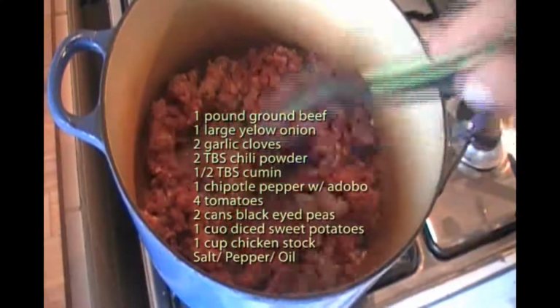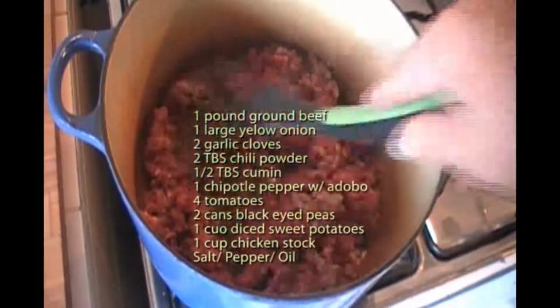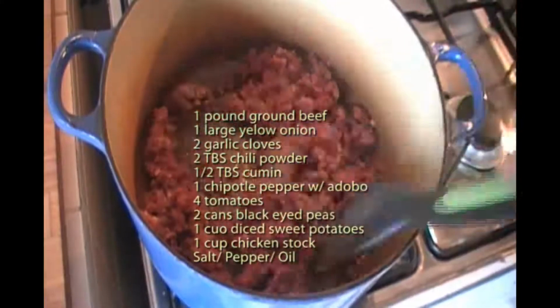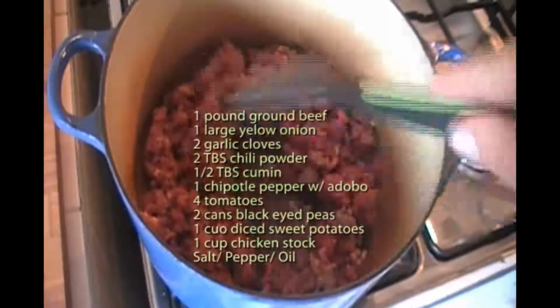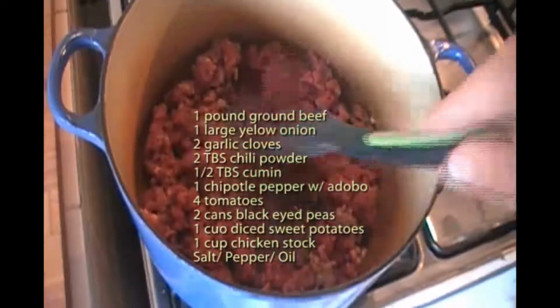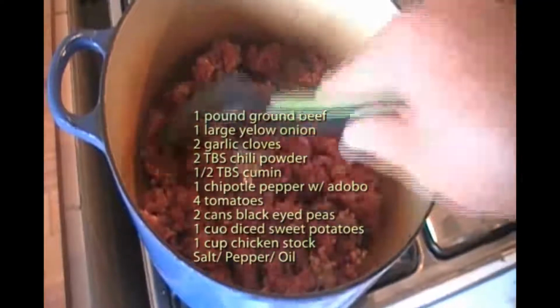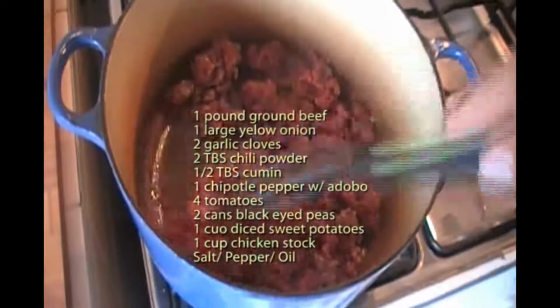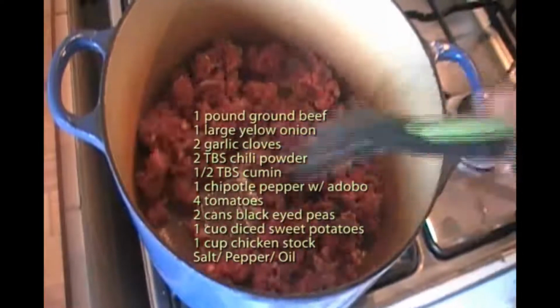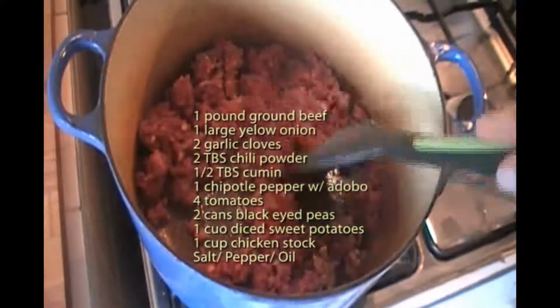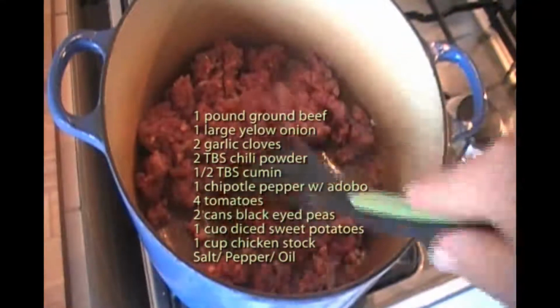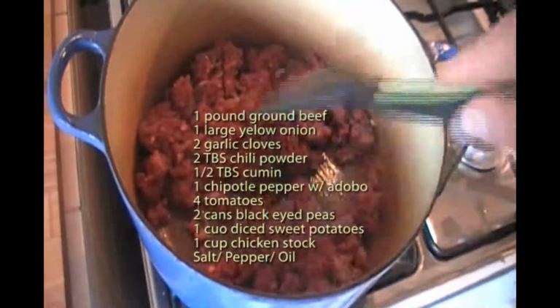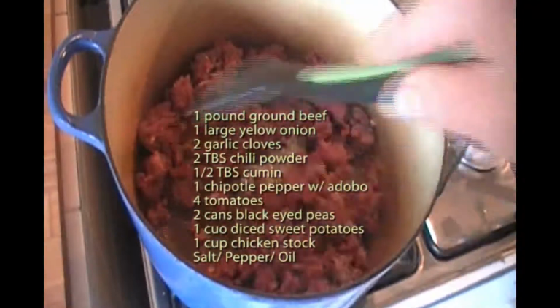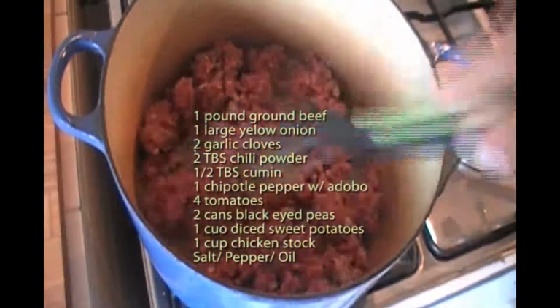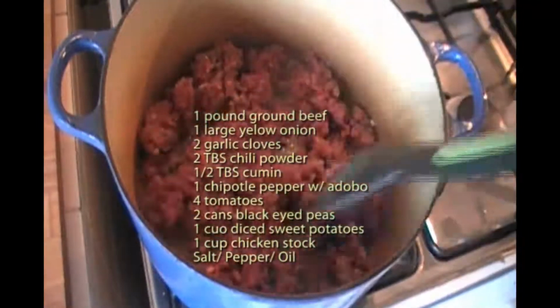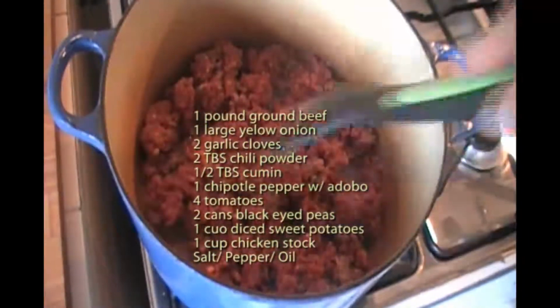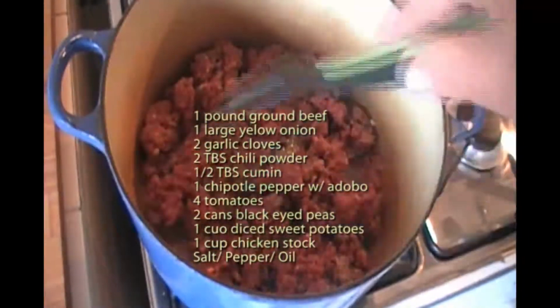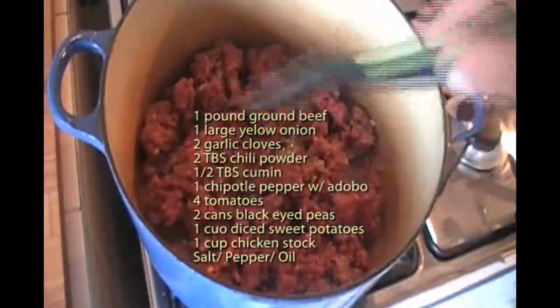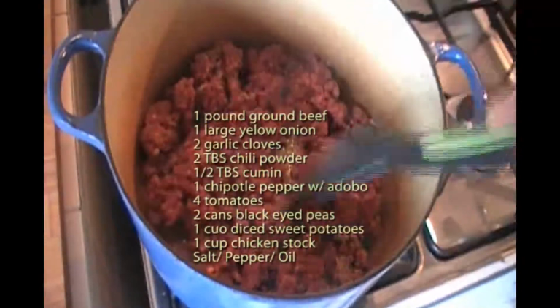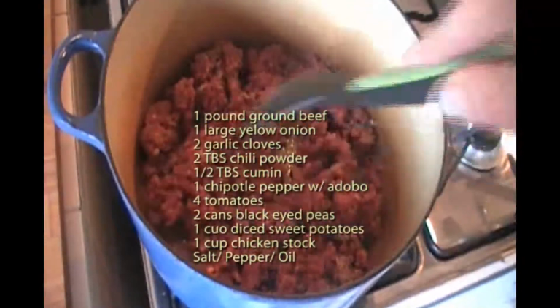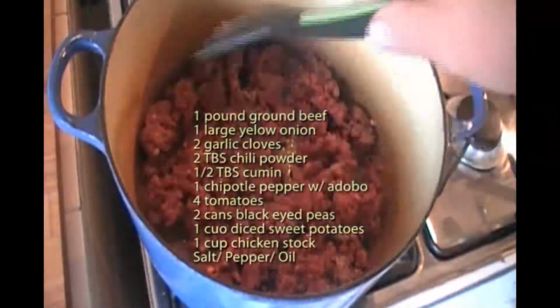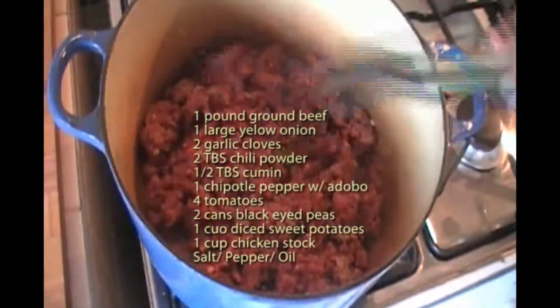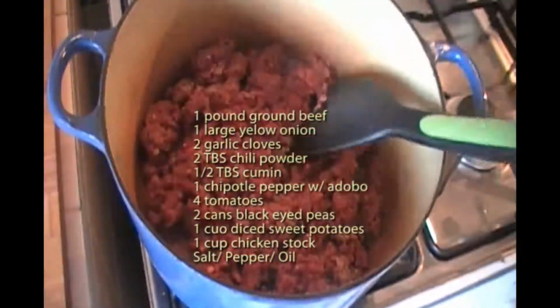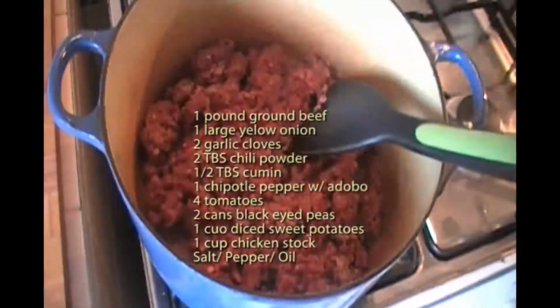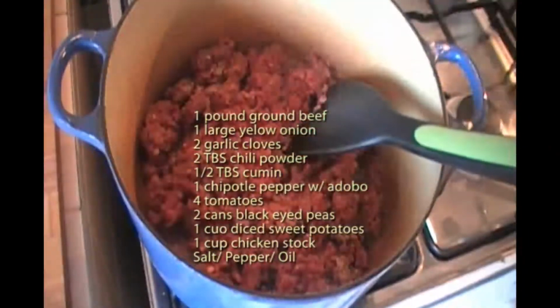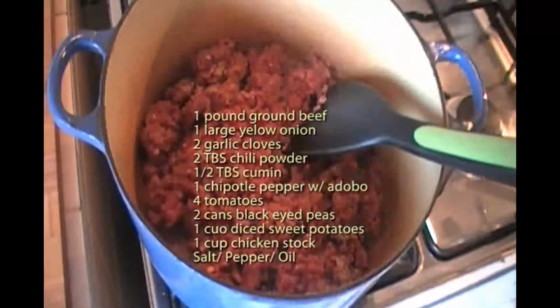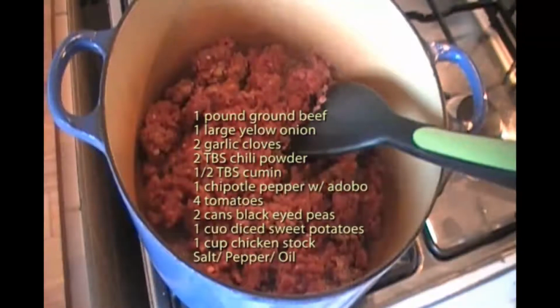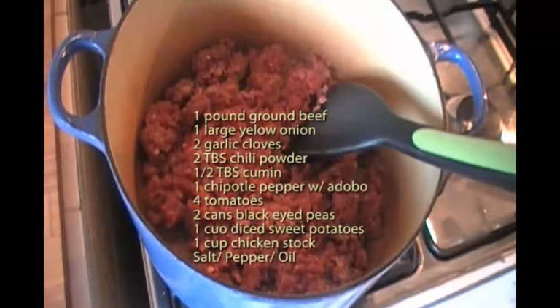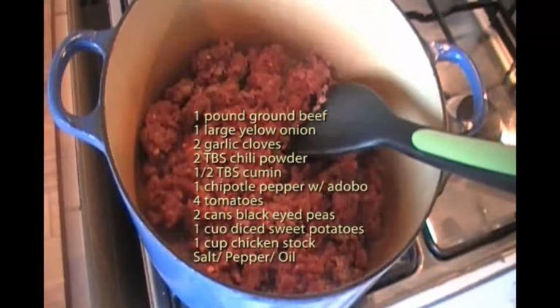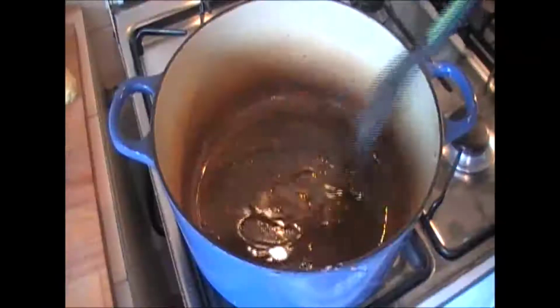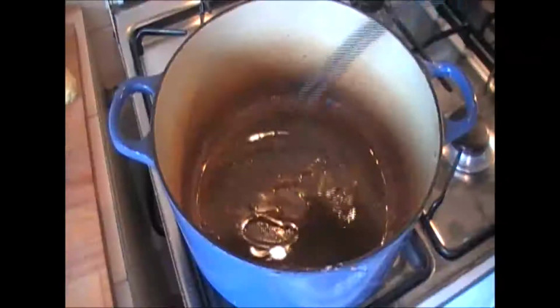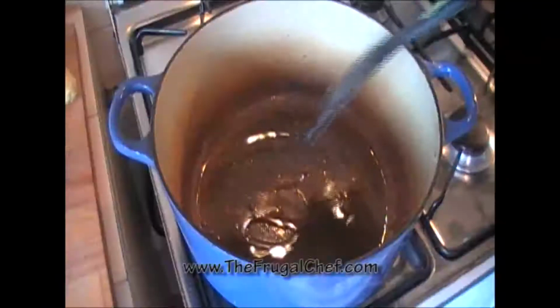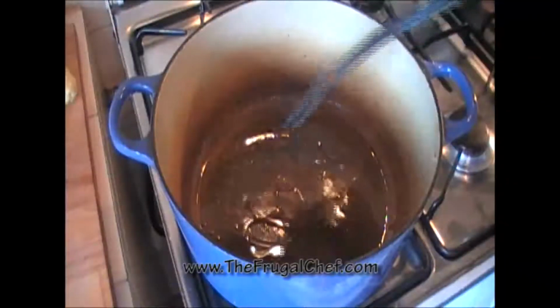I have a pound of ground beef here. I'm just gonna brown it and drain it and set it aside.